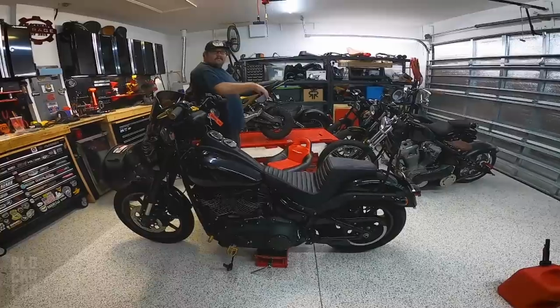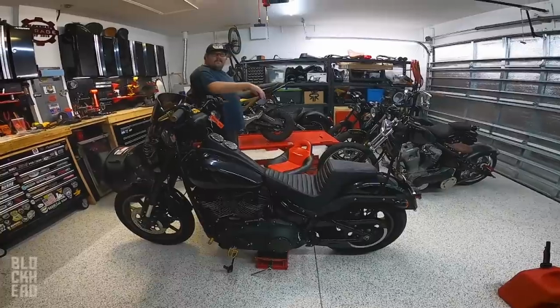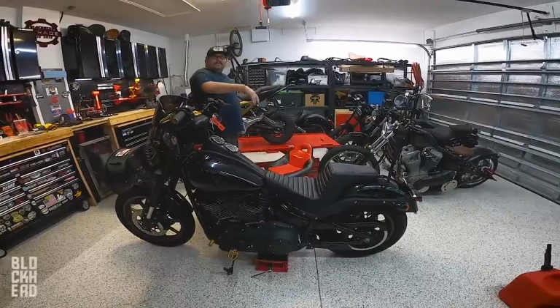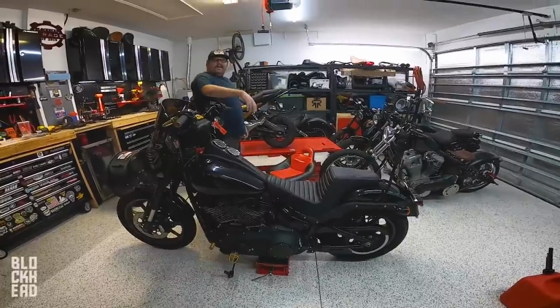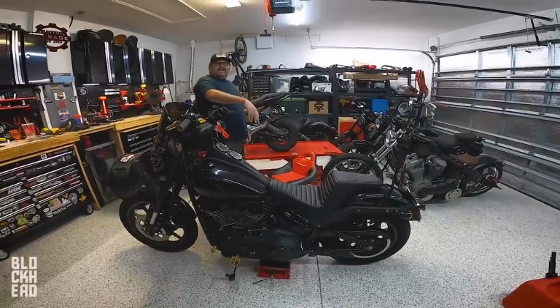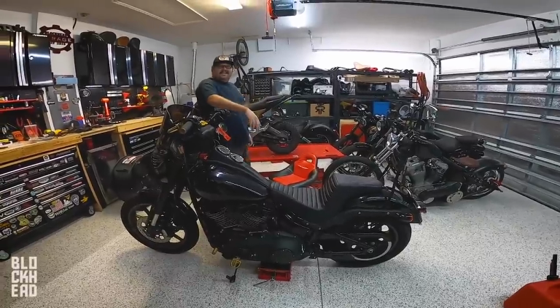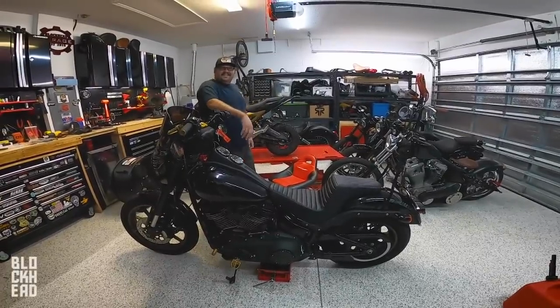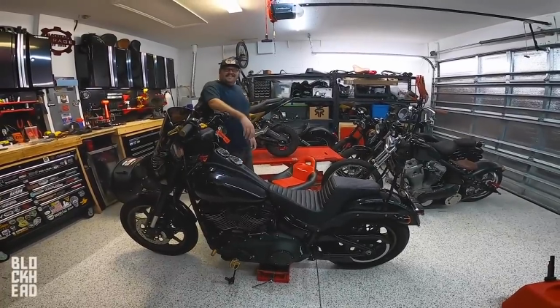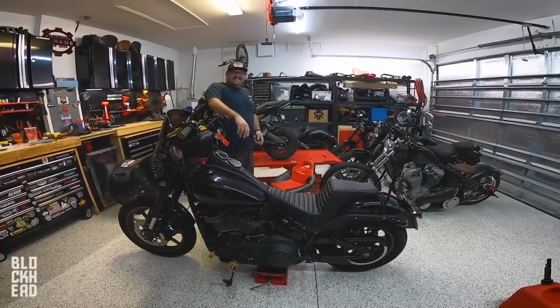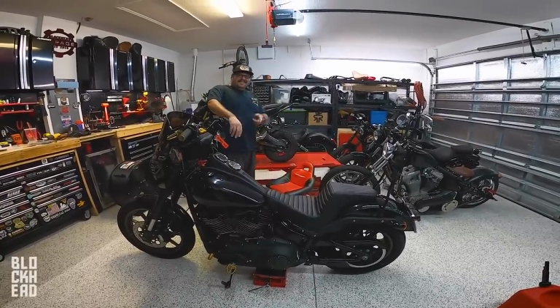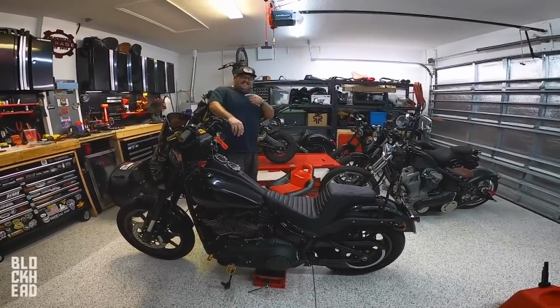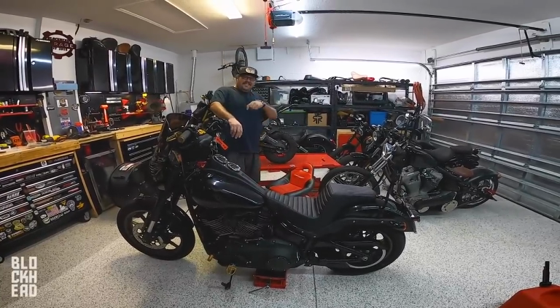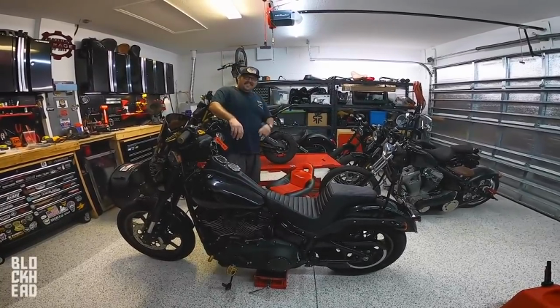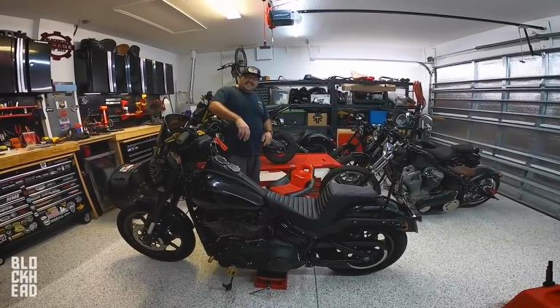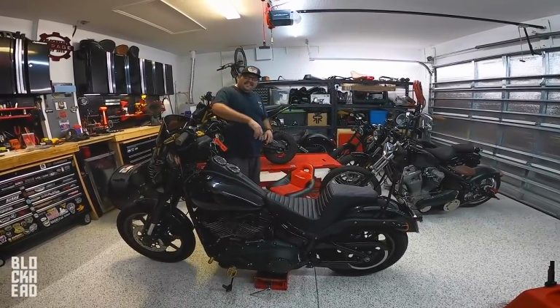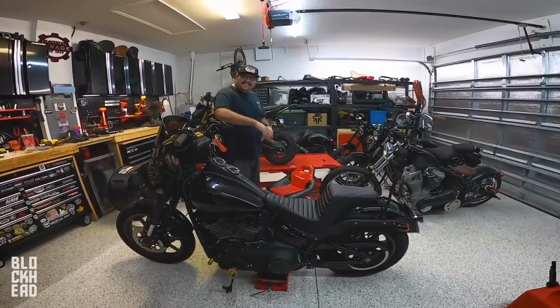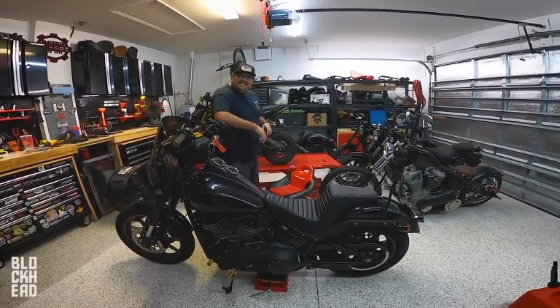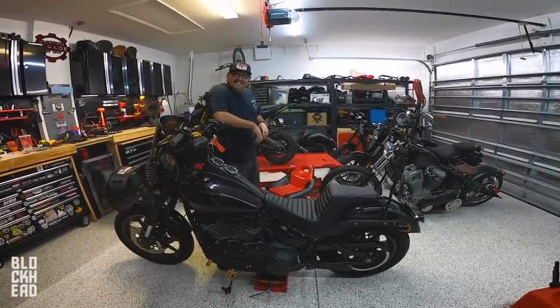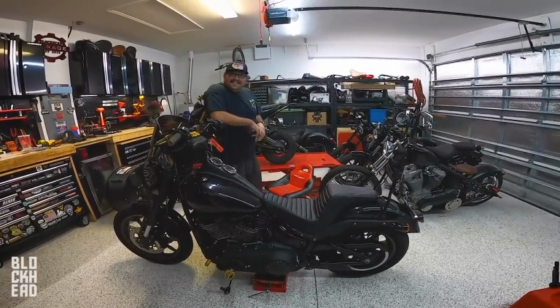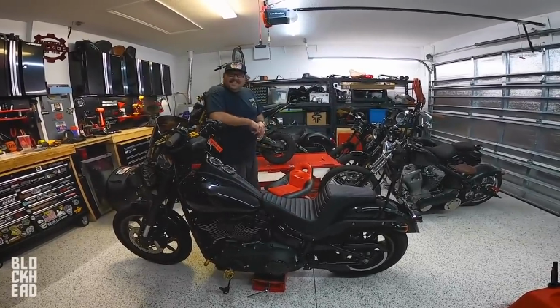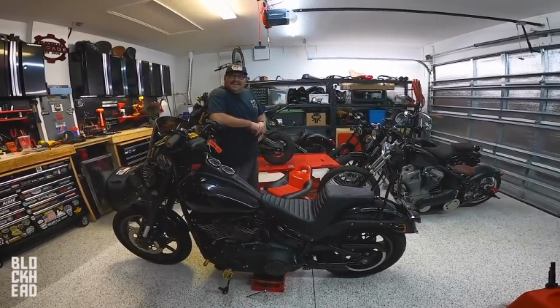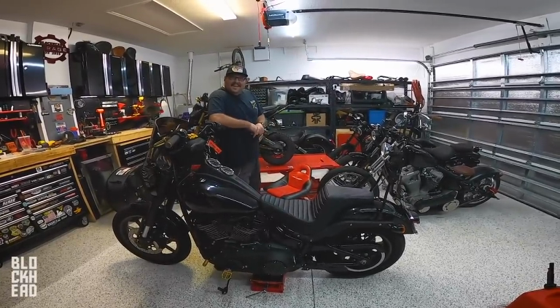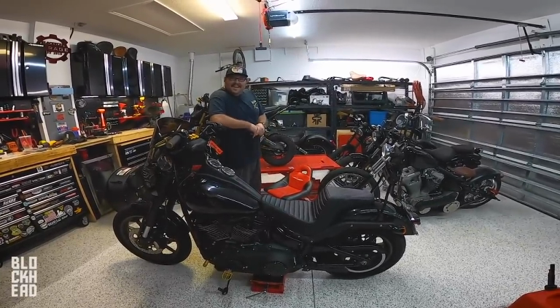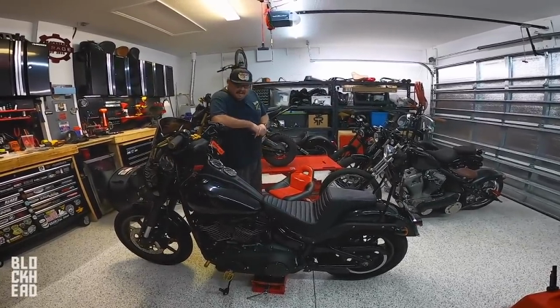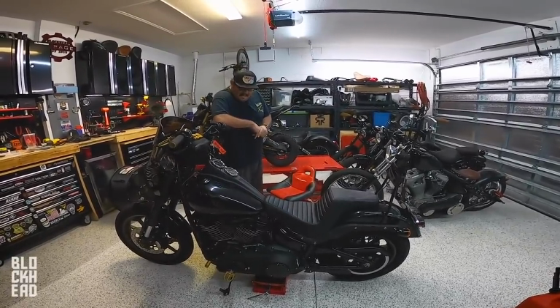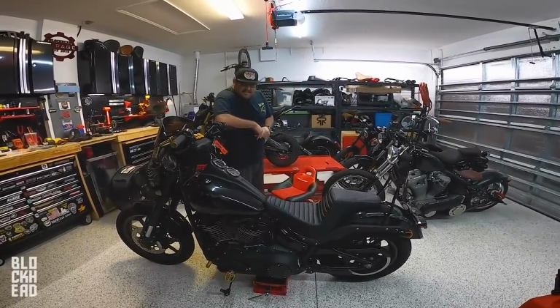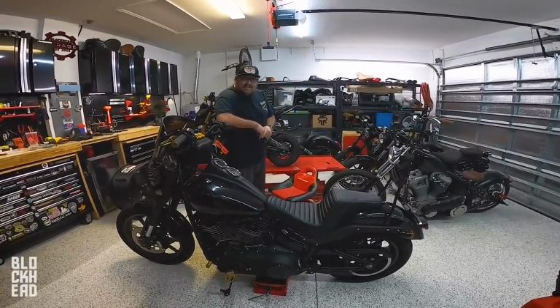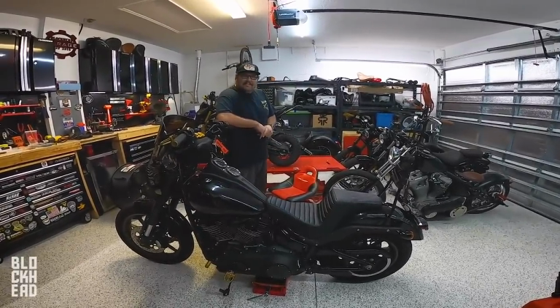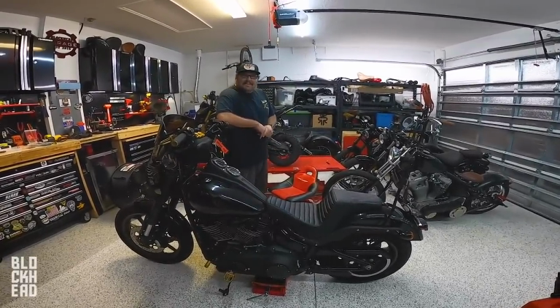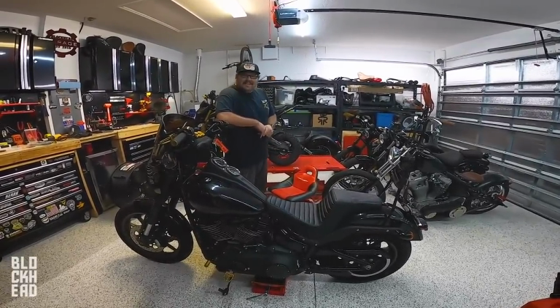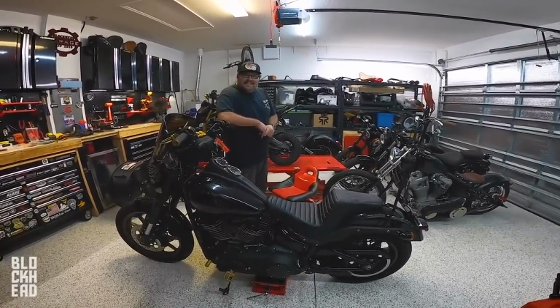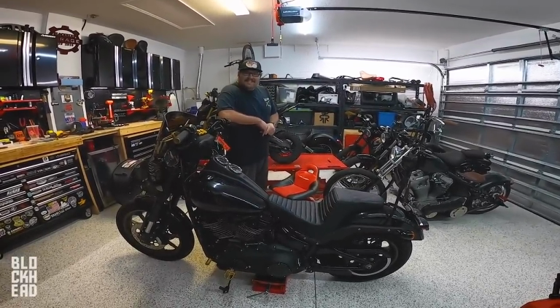Oh hey, good to see you there. How's it going, Blockheads?